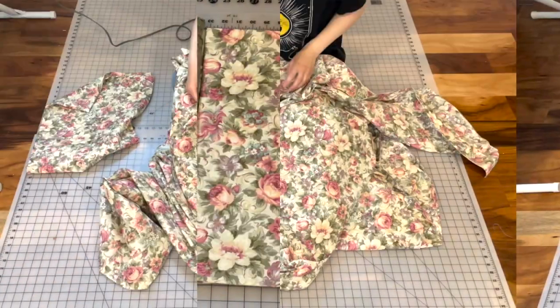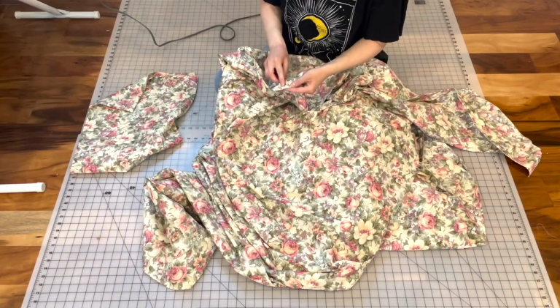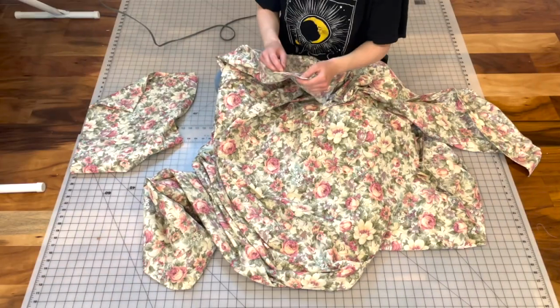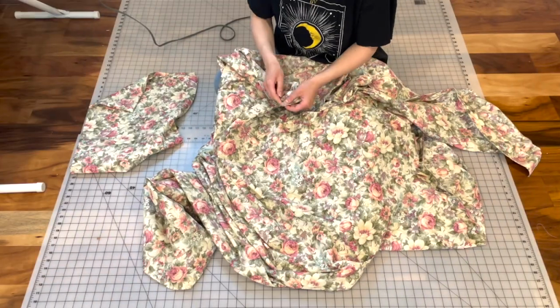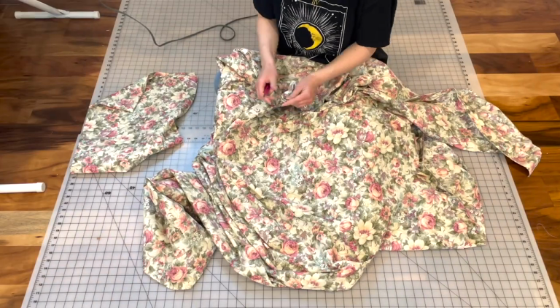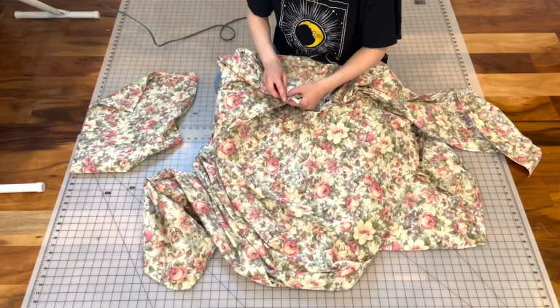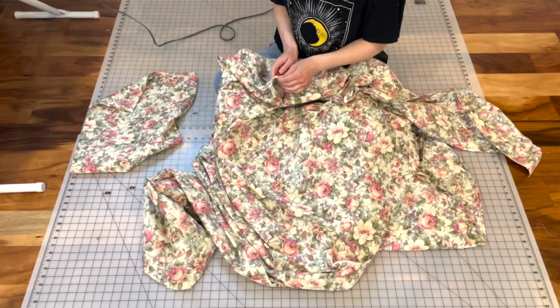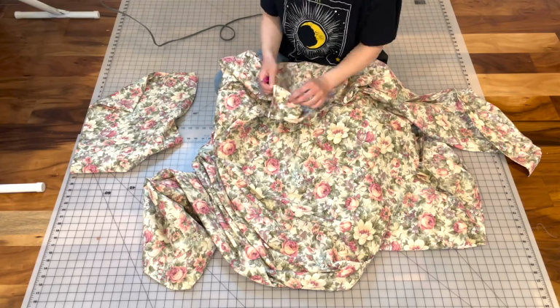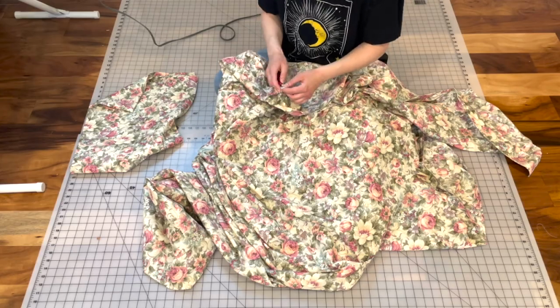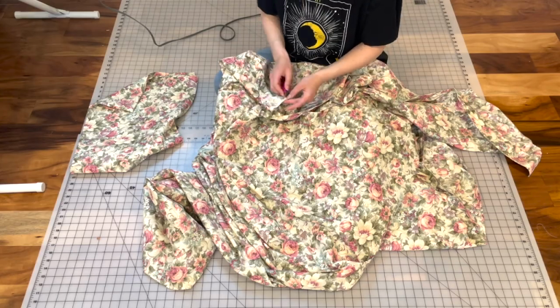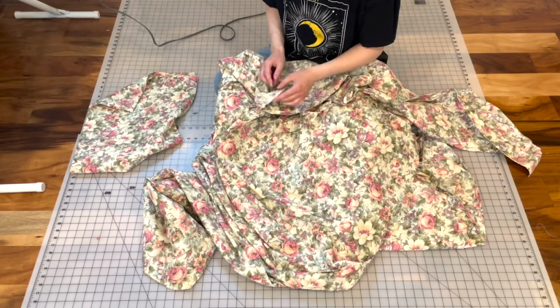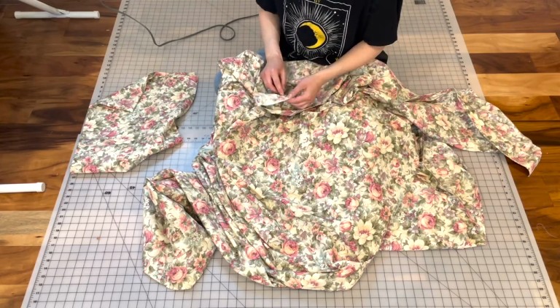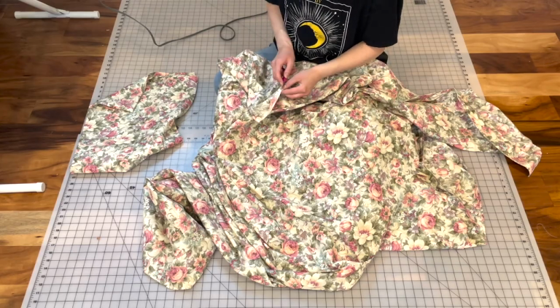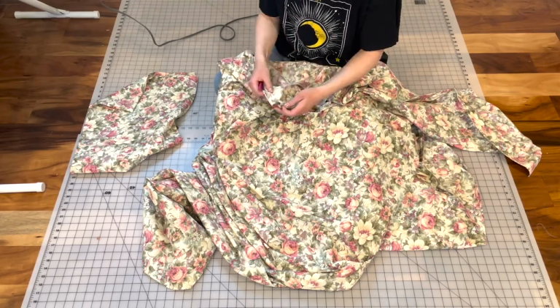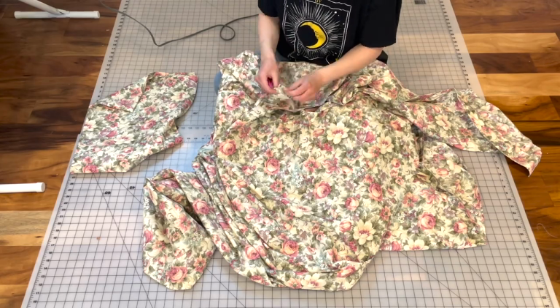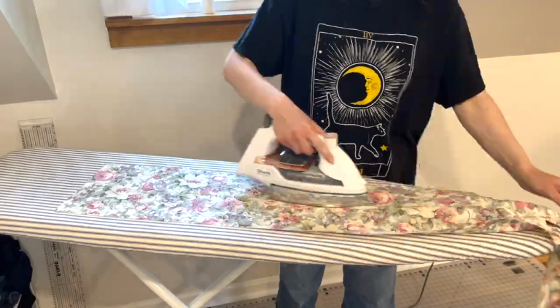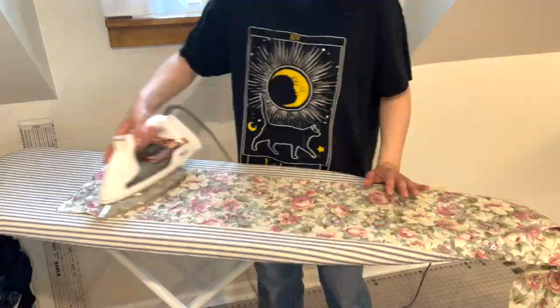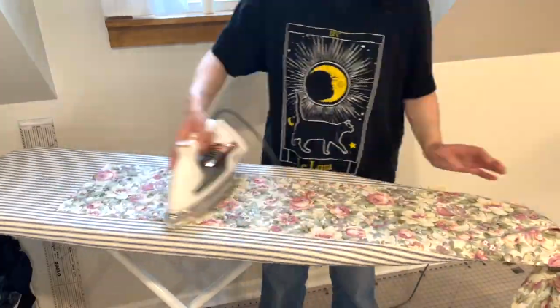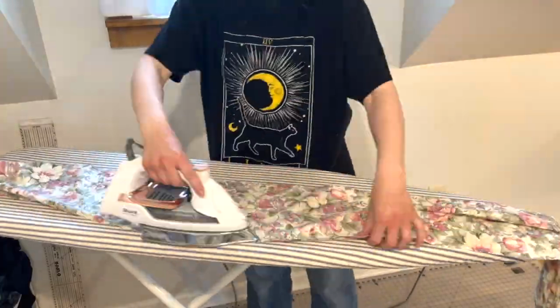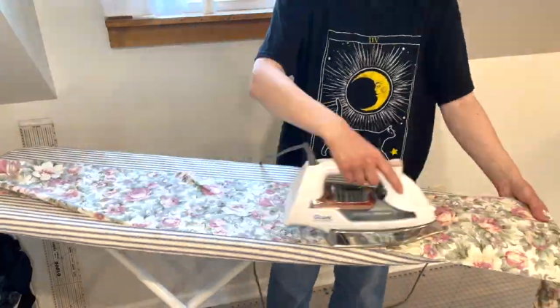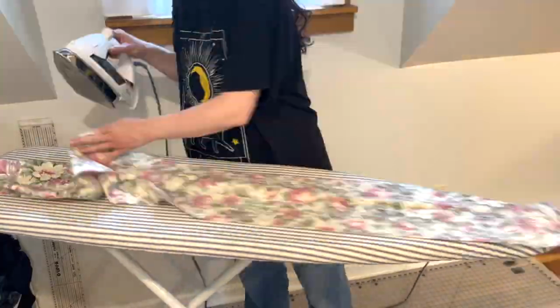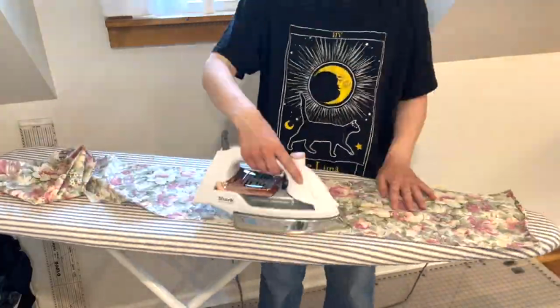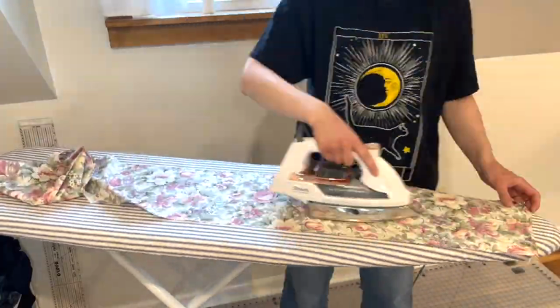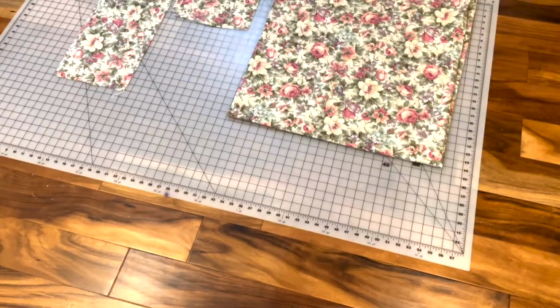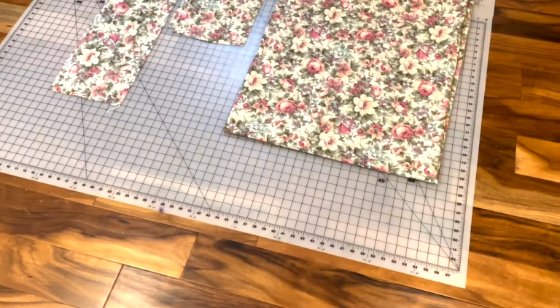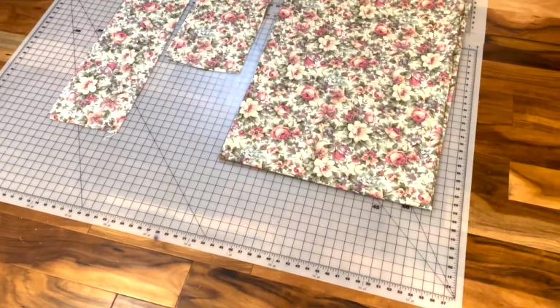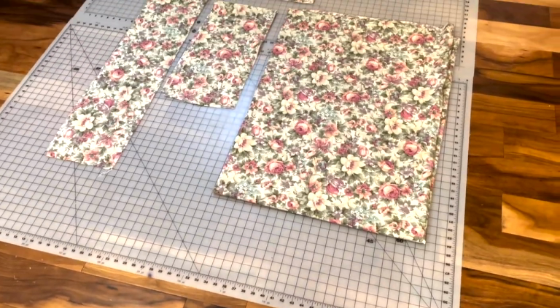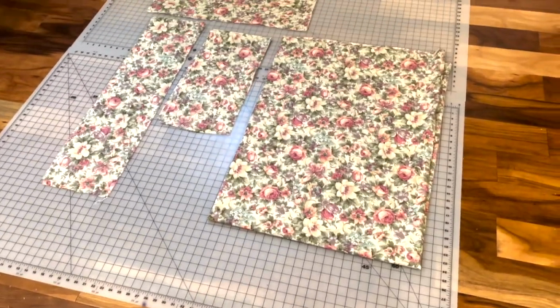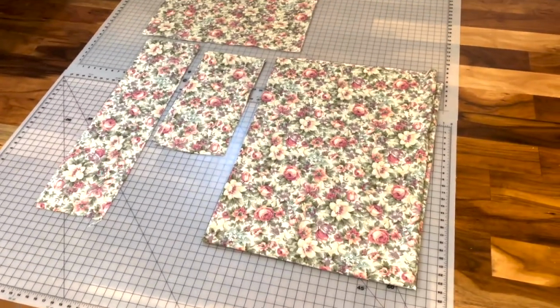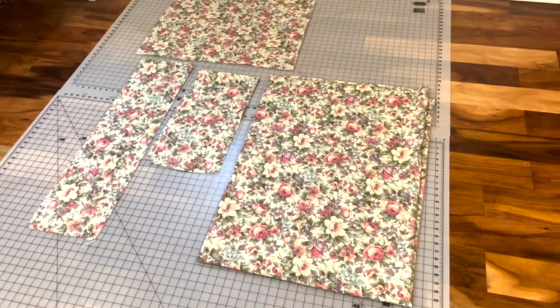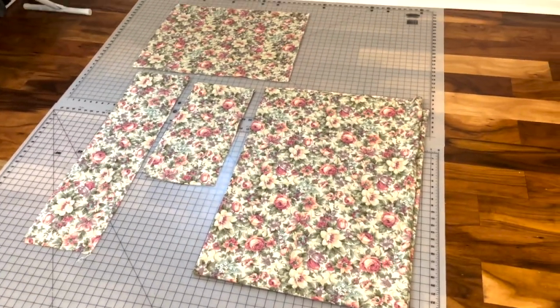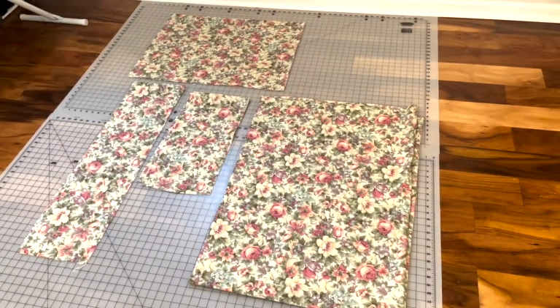I set to work destroying — I mean ripping the seams of the sheet and pillowcase — and then I pressed all the pieces flat. Here are the results.